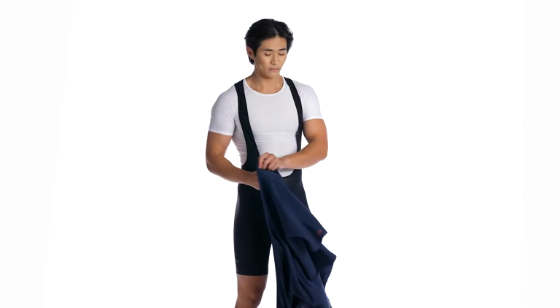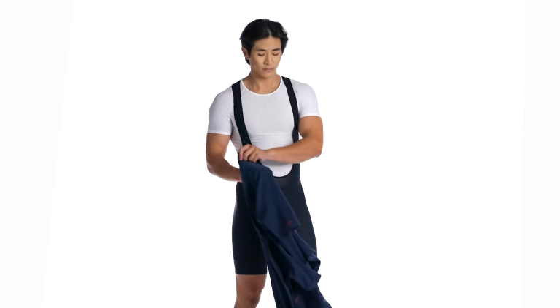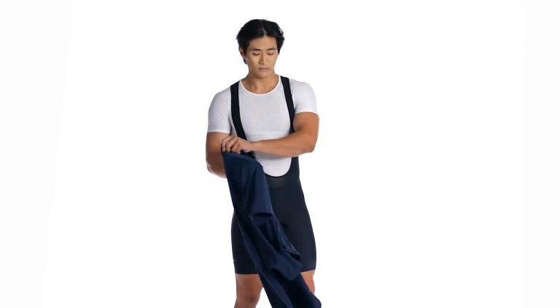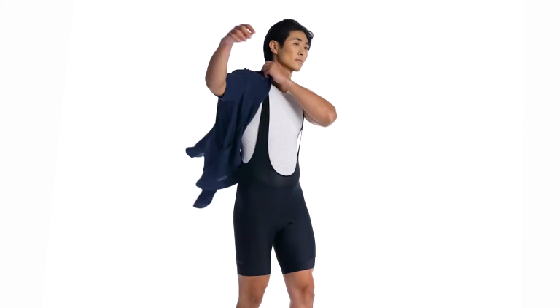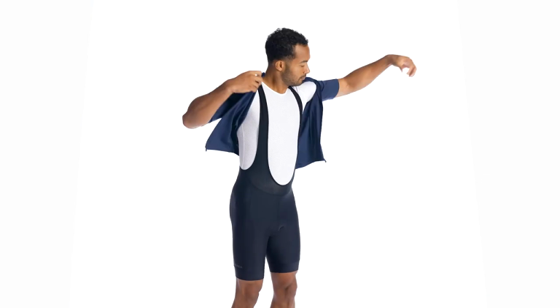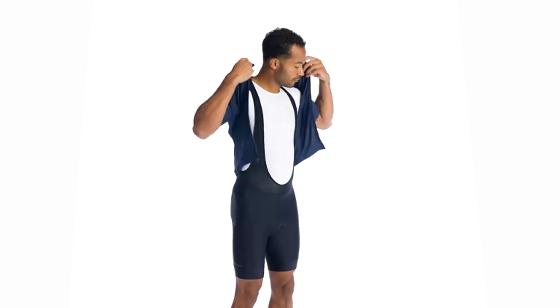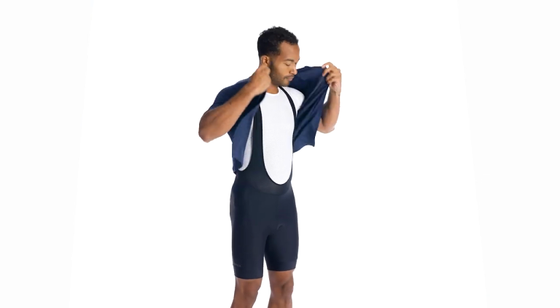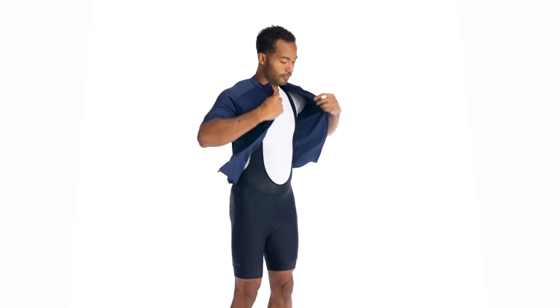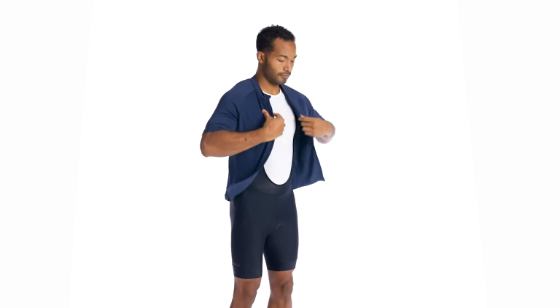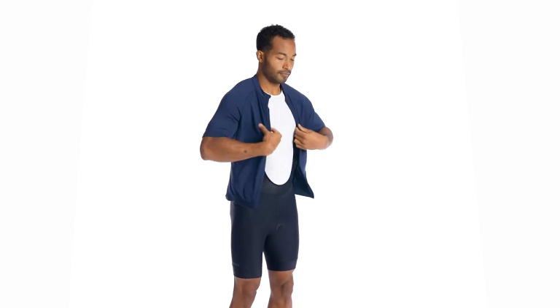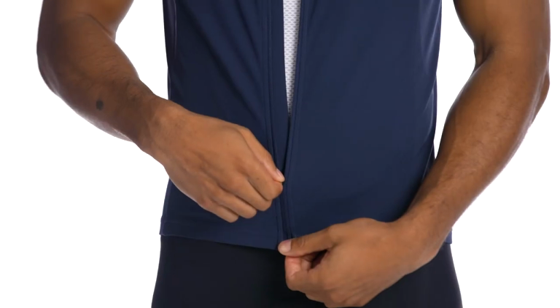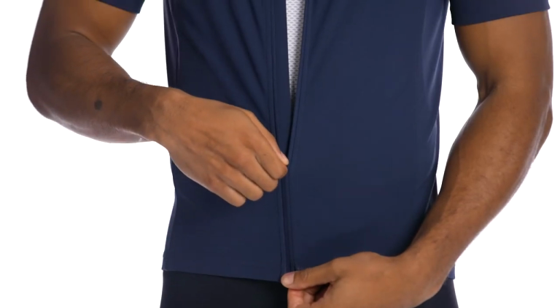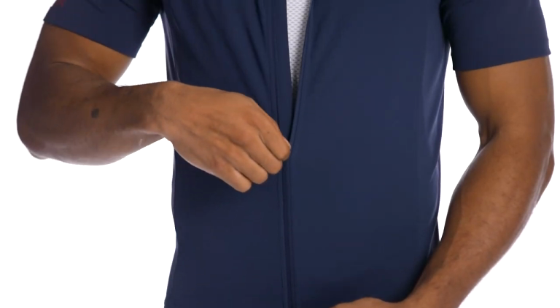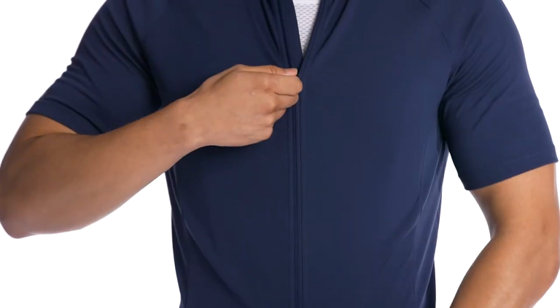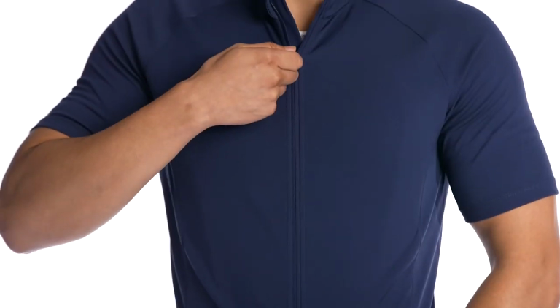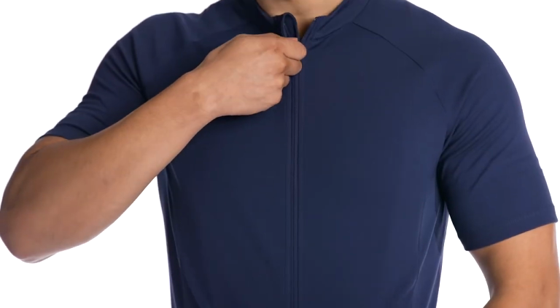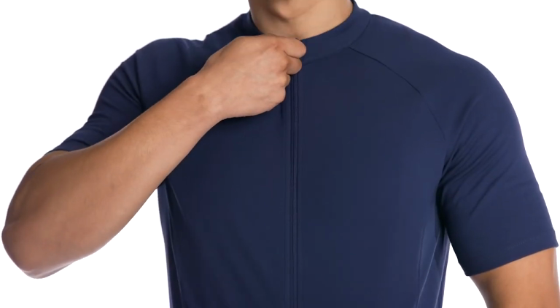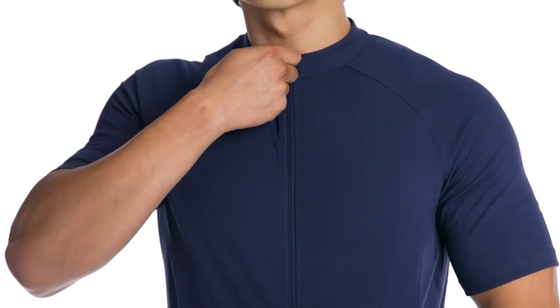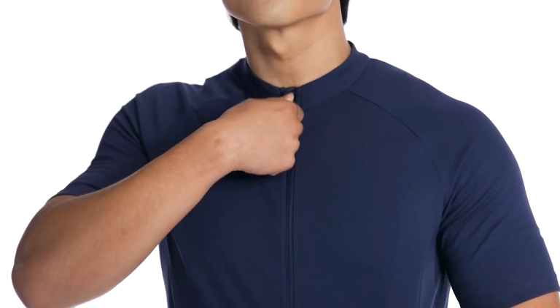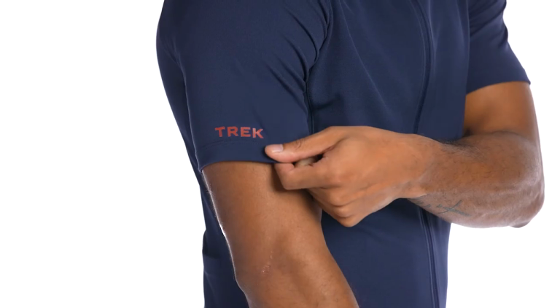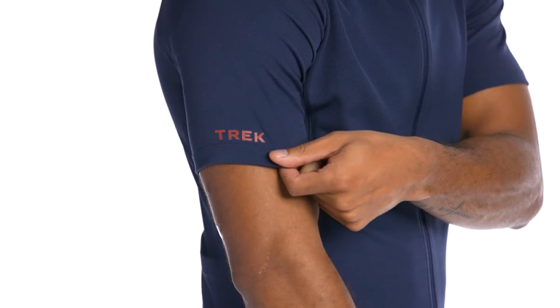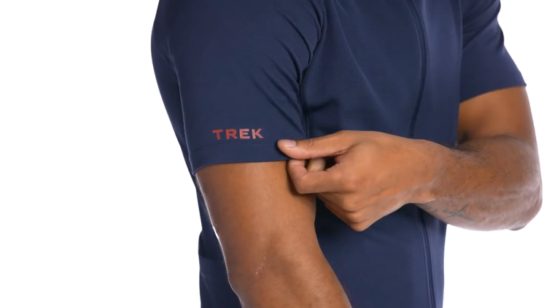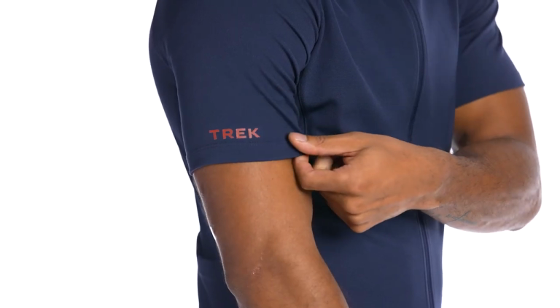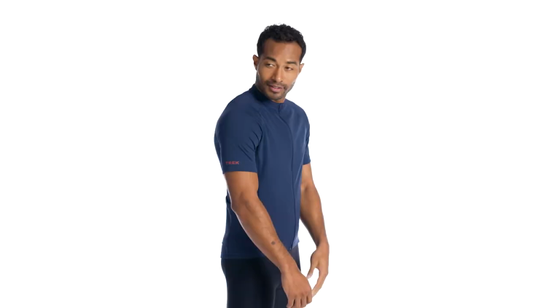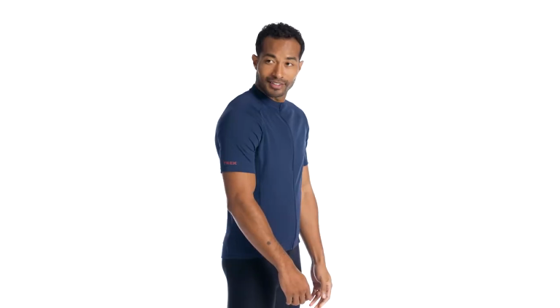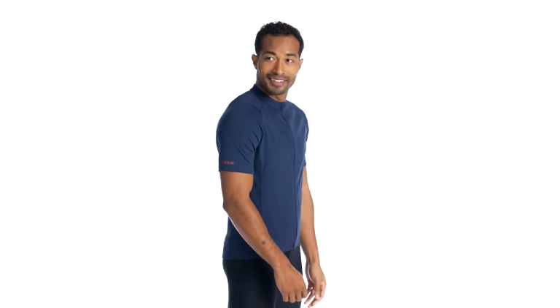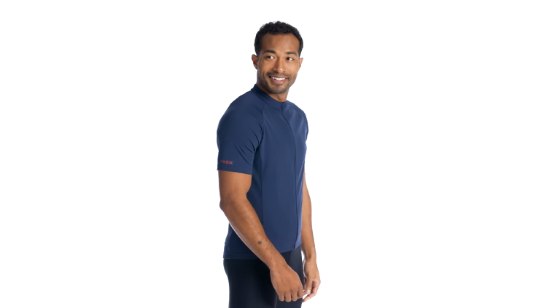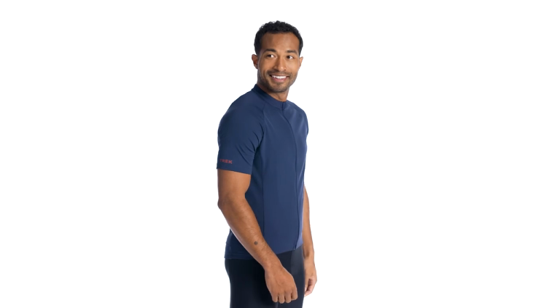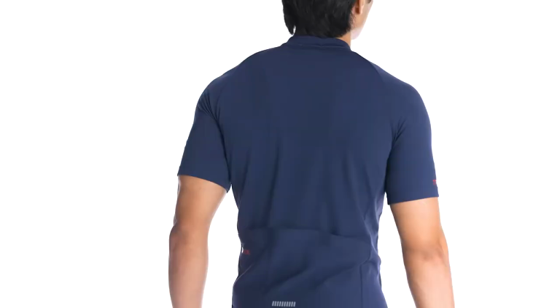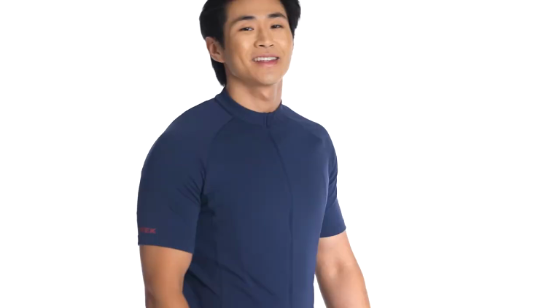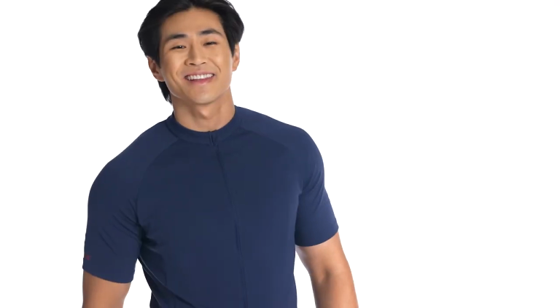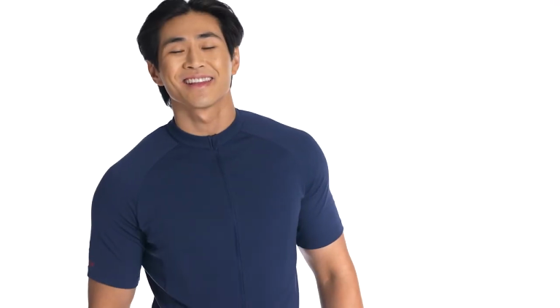Solstice is a high-functioning jersey that's perfect for casual cyclists and enthusiasts looking for dependable comfort that won't break the bank.